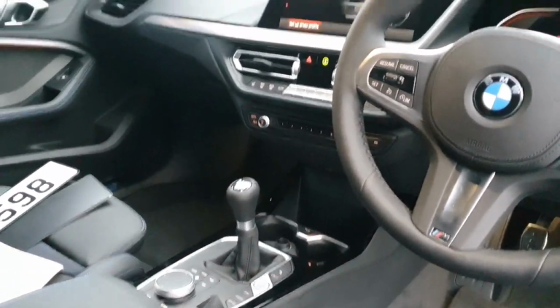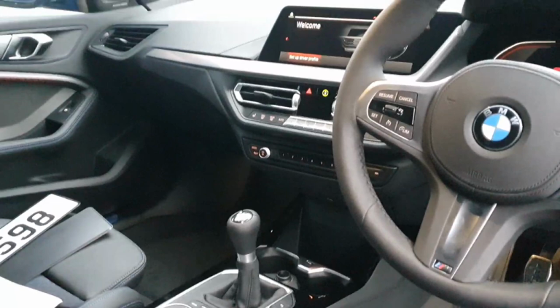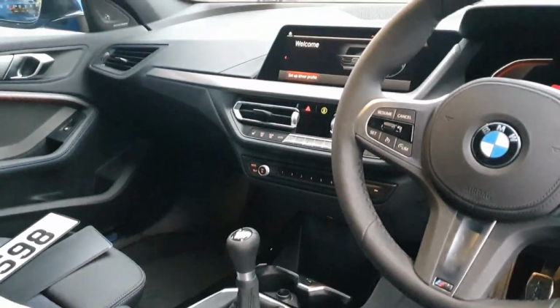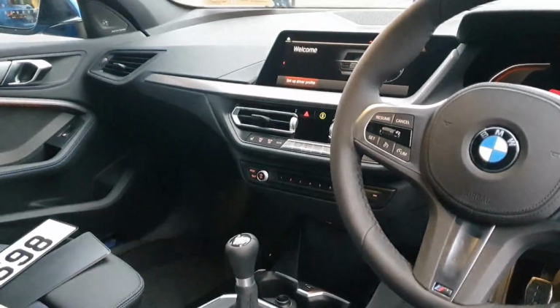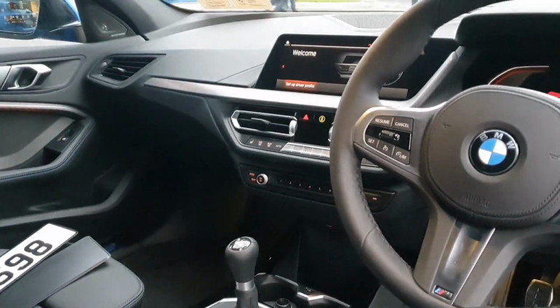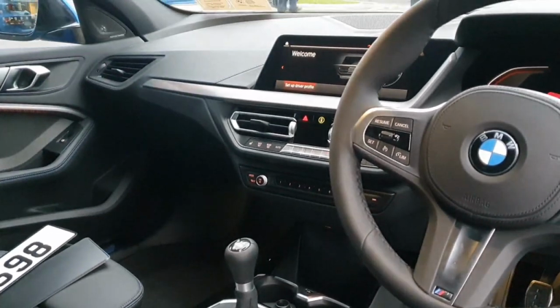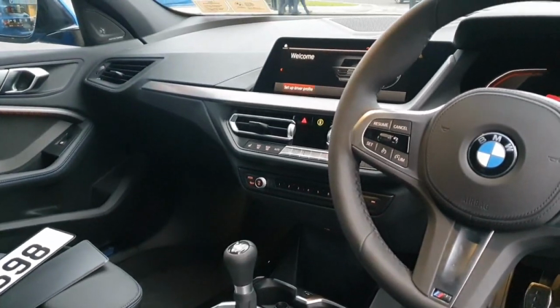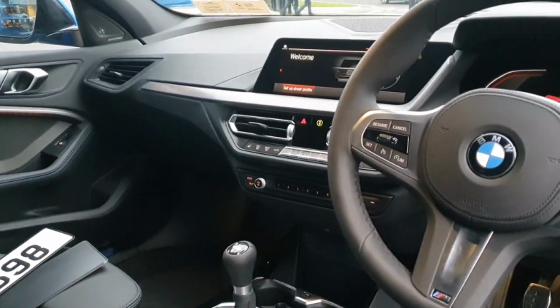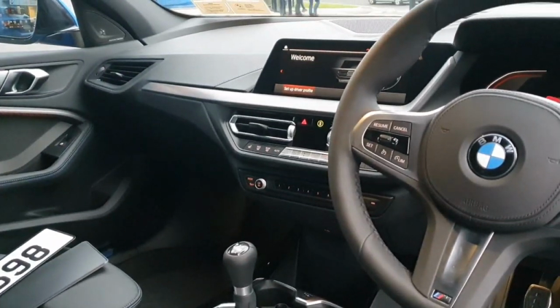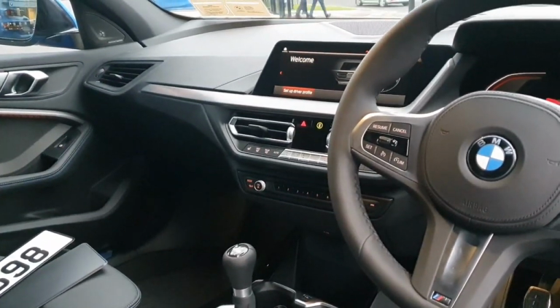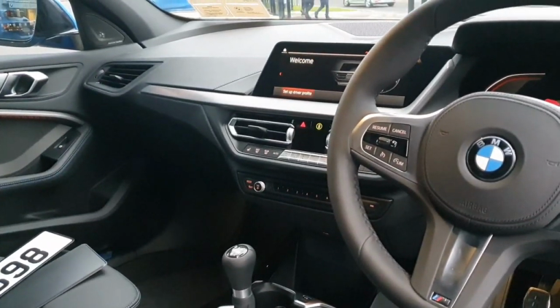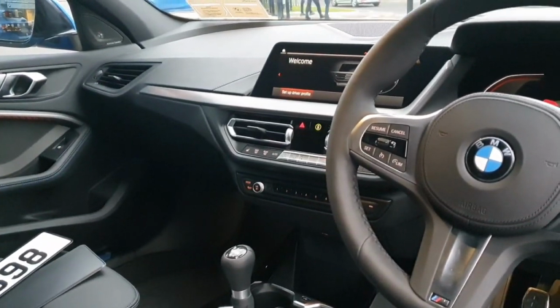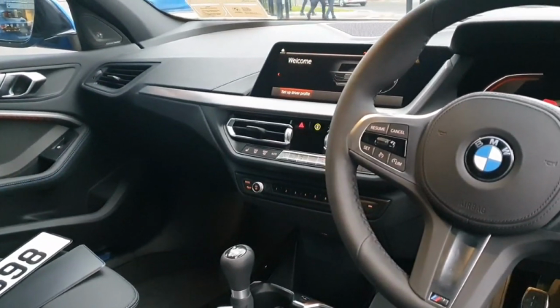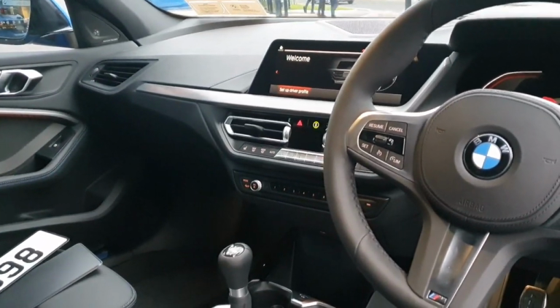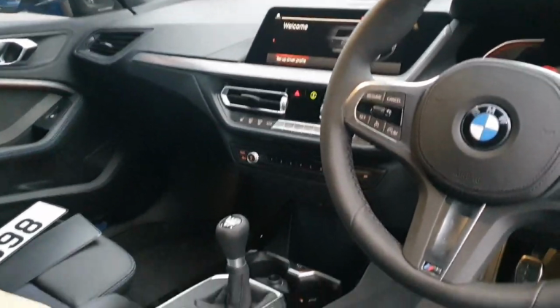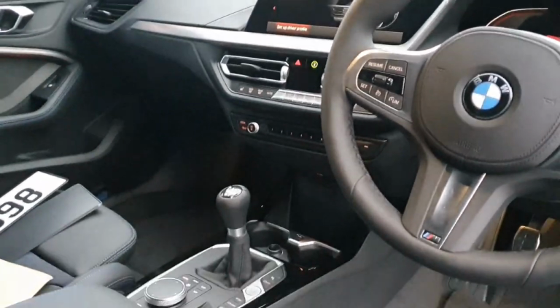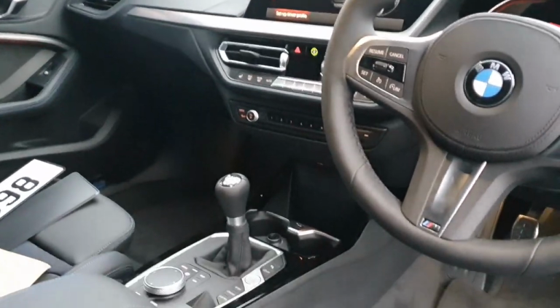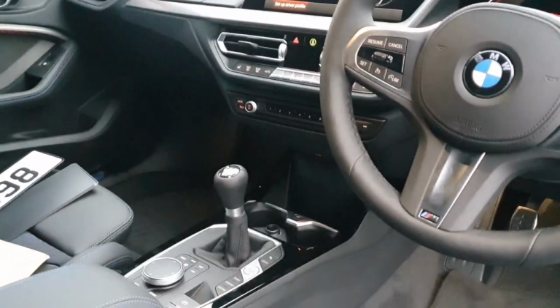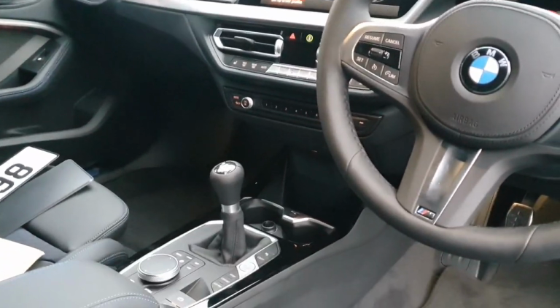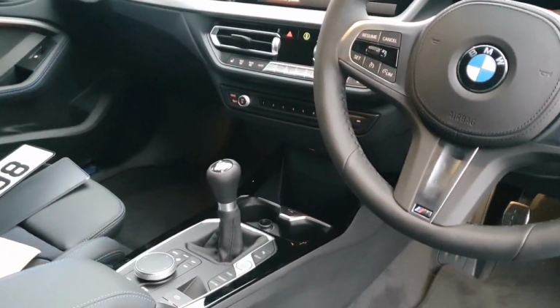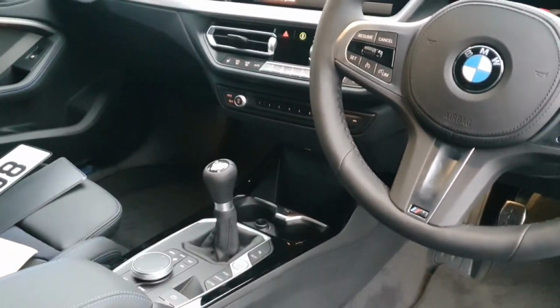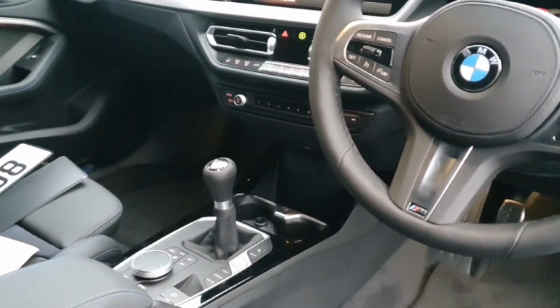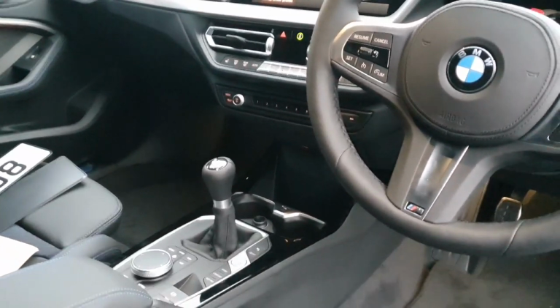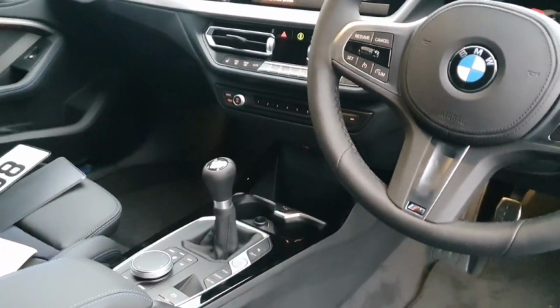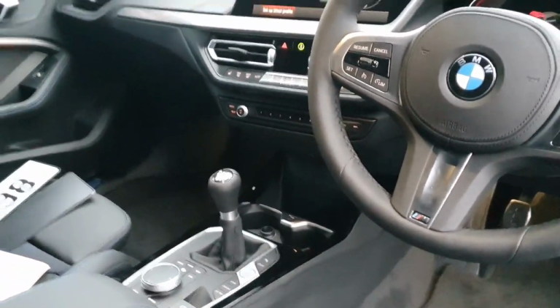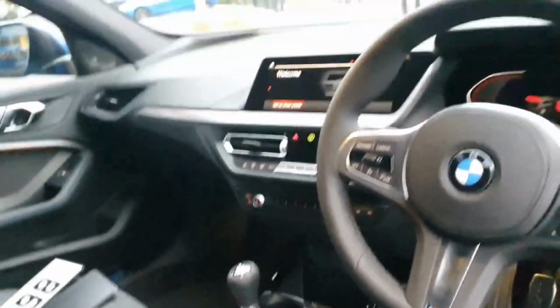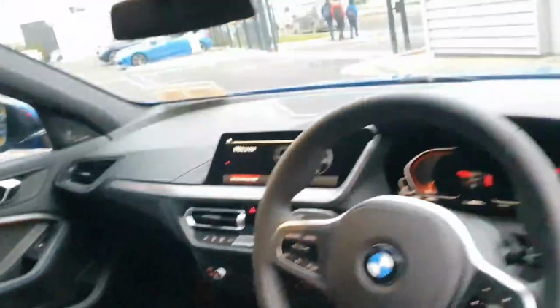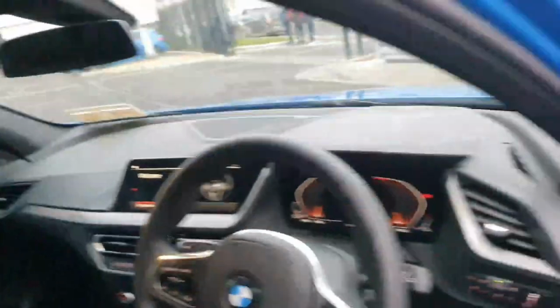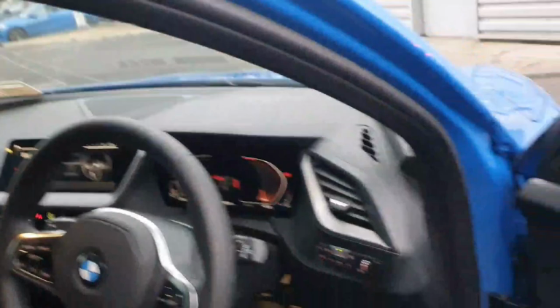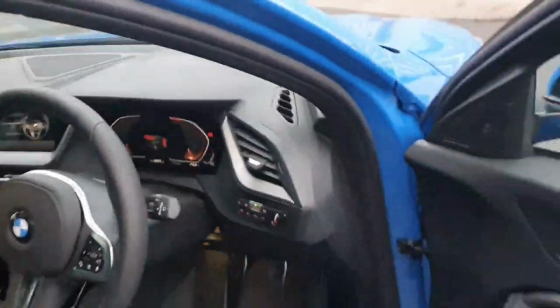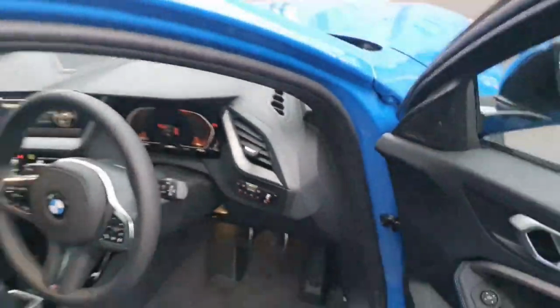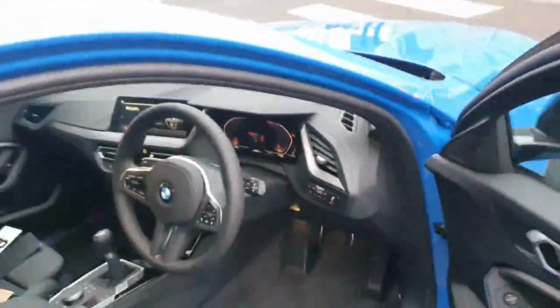It has heated seats, Apple CarPlay, Sport mode, Comfort mode, Eco Pro mode, navigation and a range of other features.